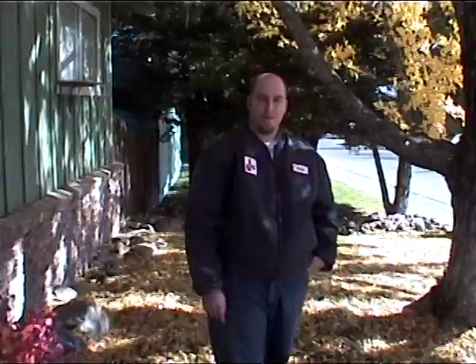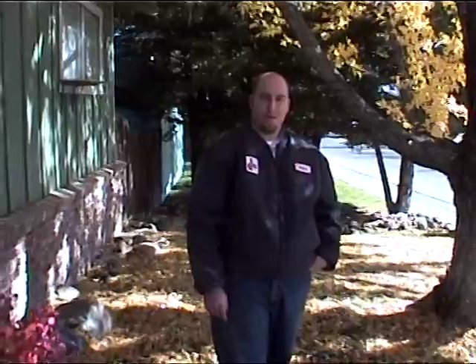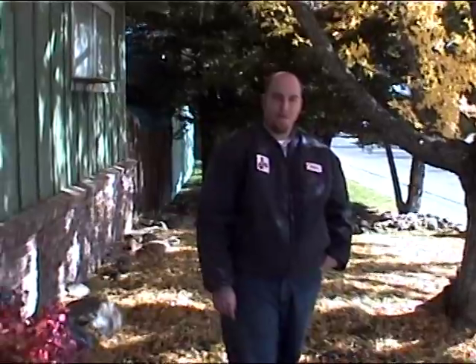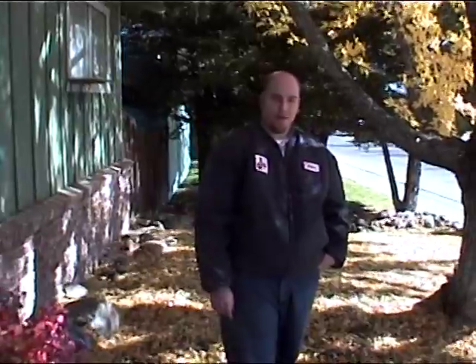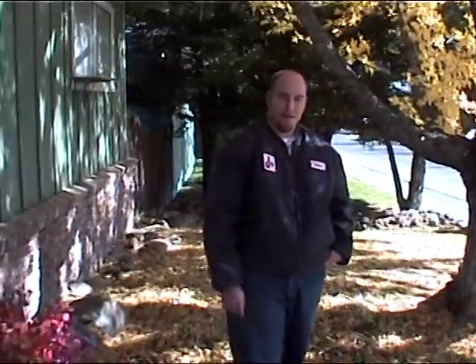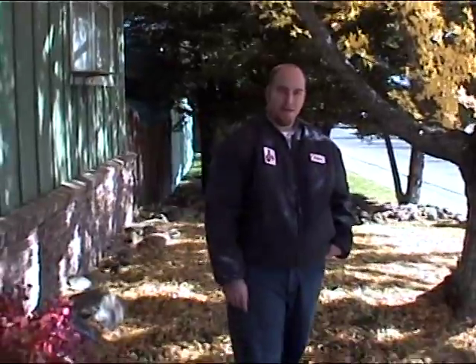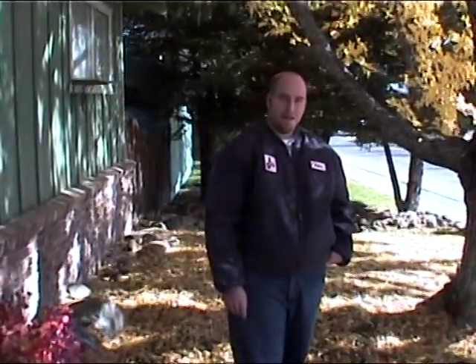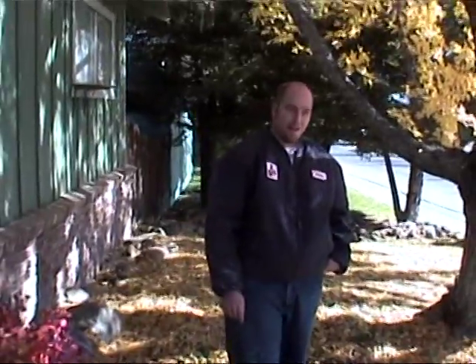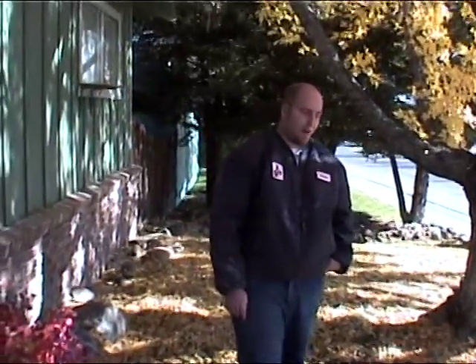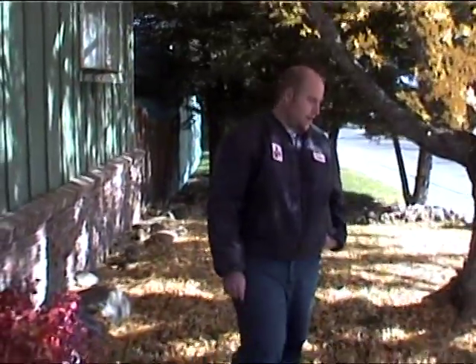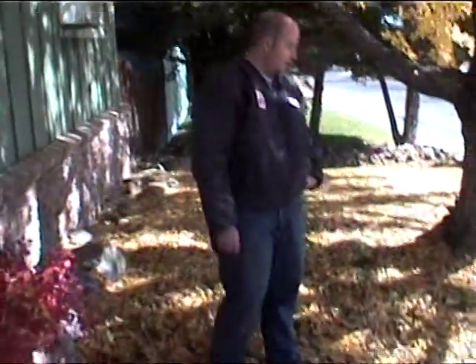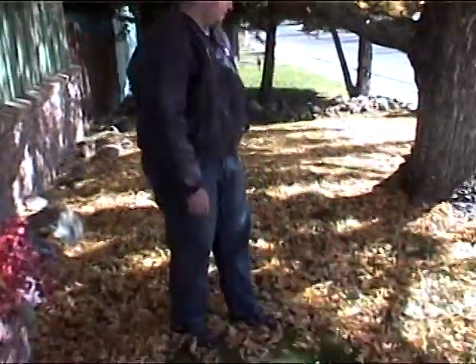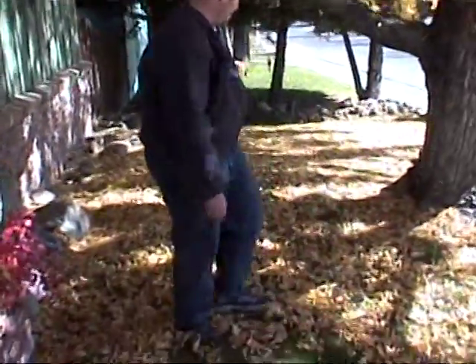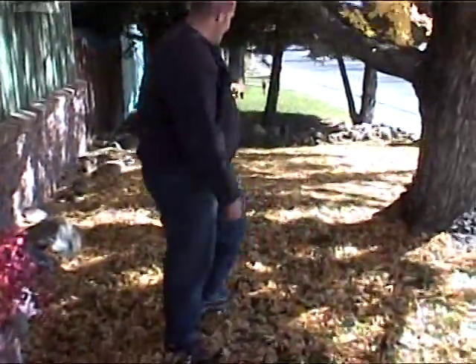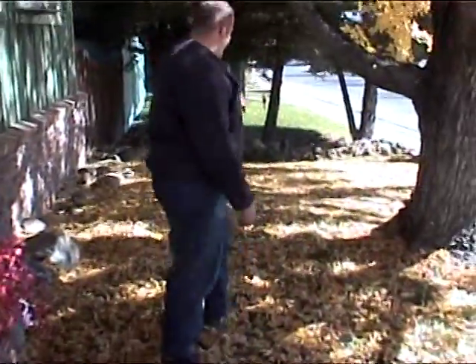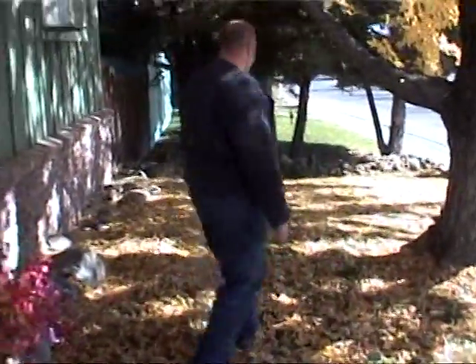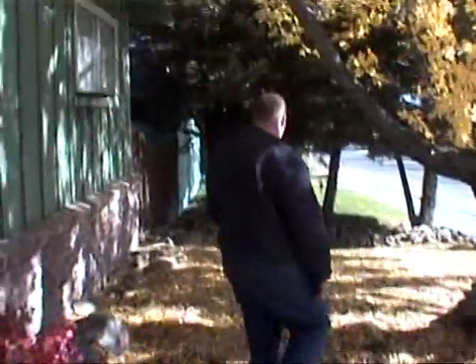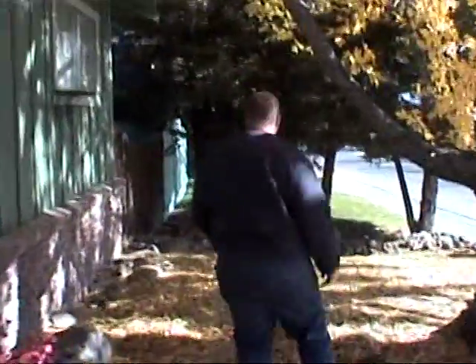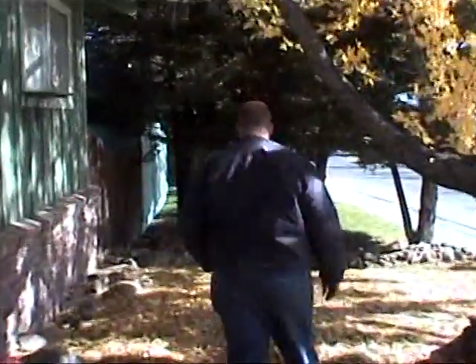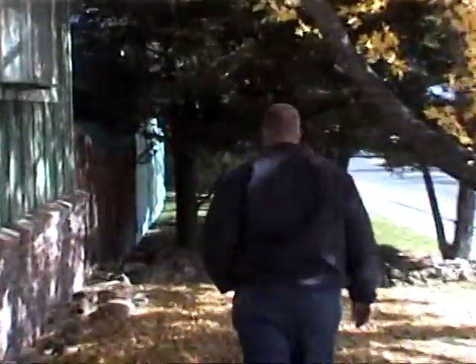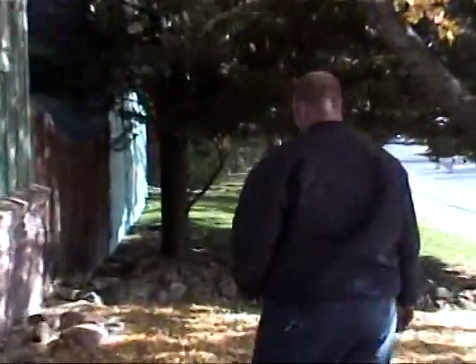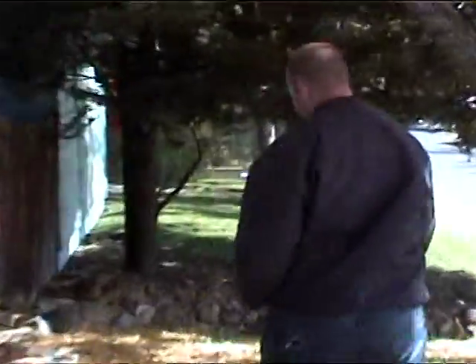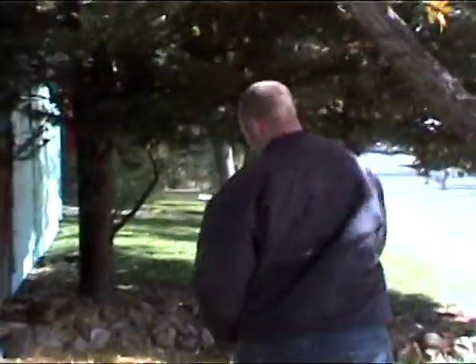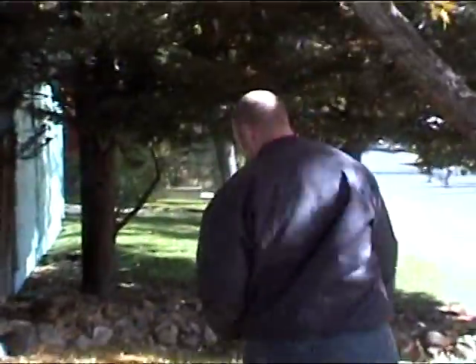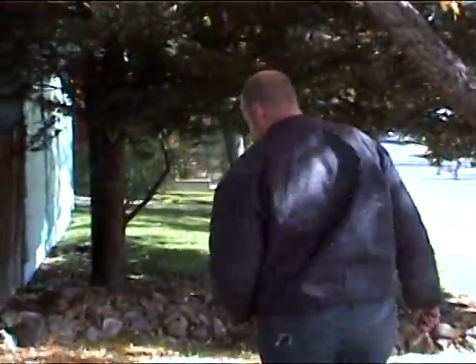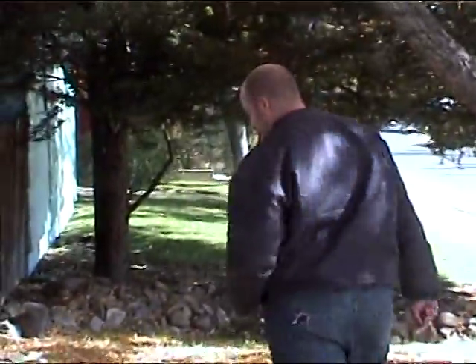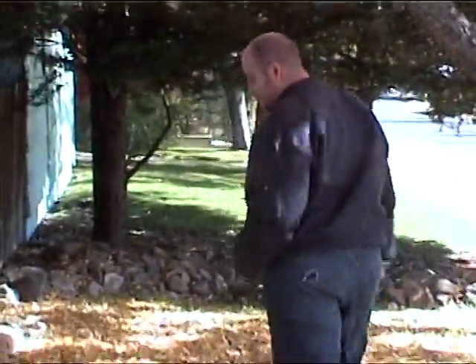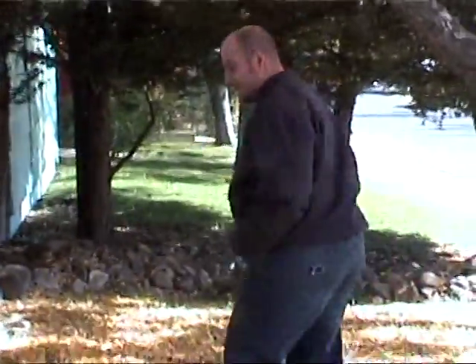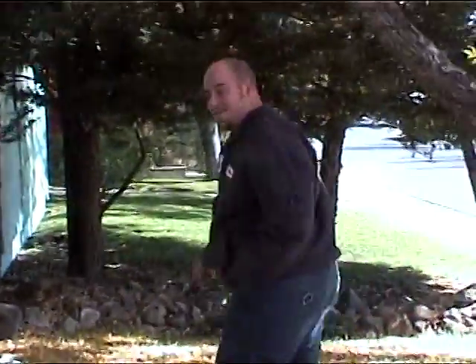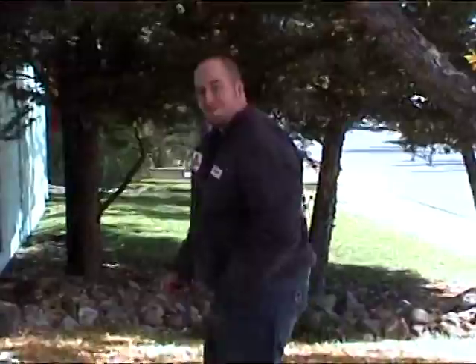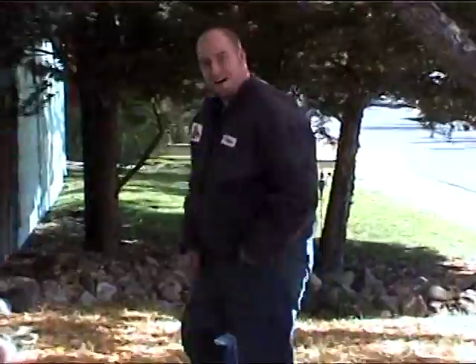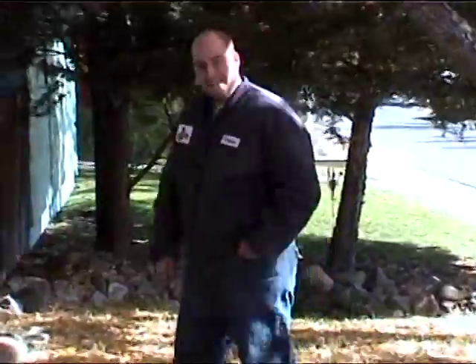I'm with my foot. Here, I'll give you a demonstration. This is how you rake leaves with your foot.